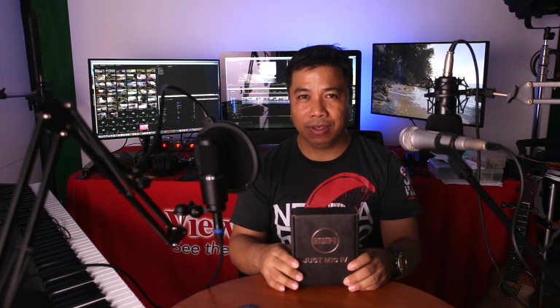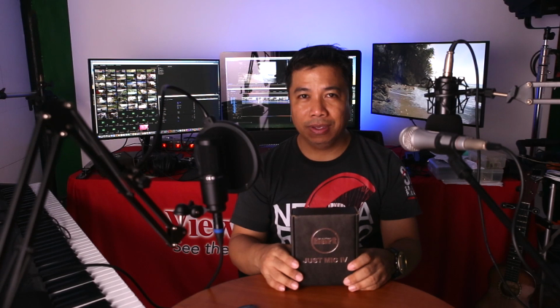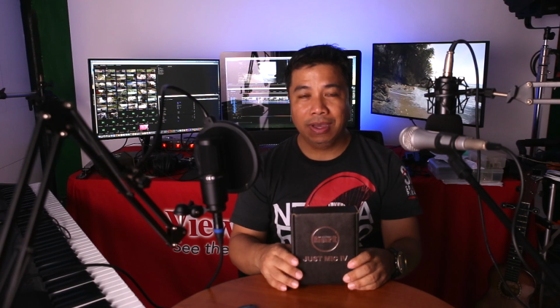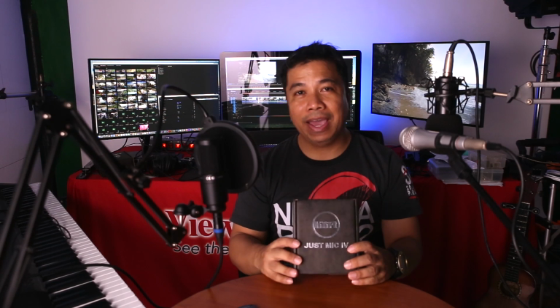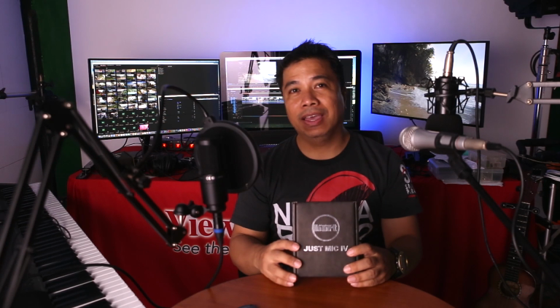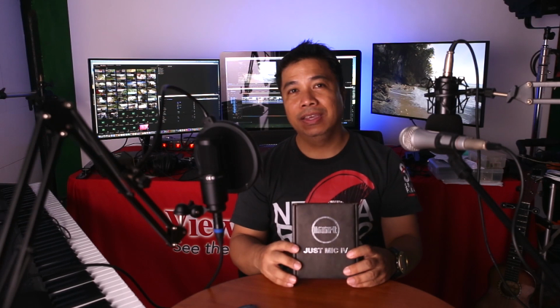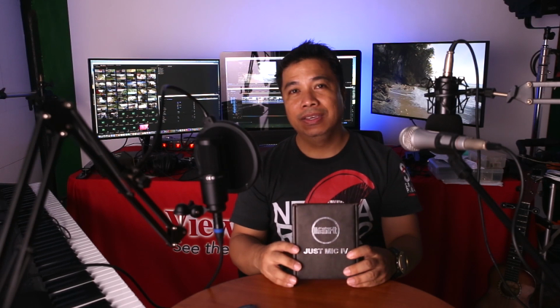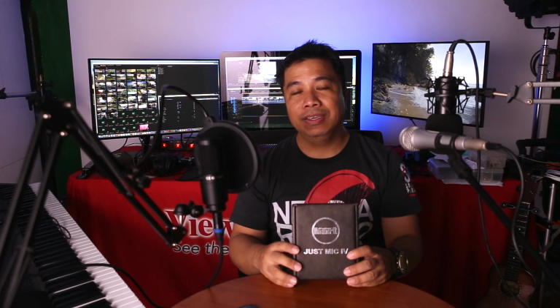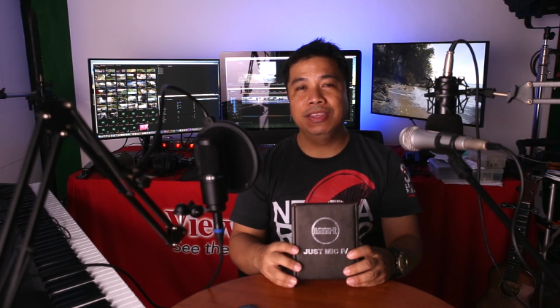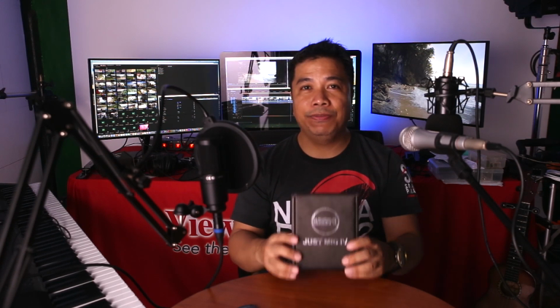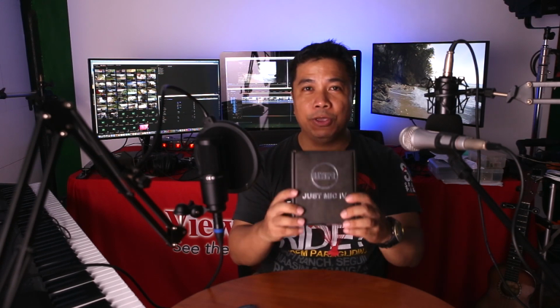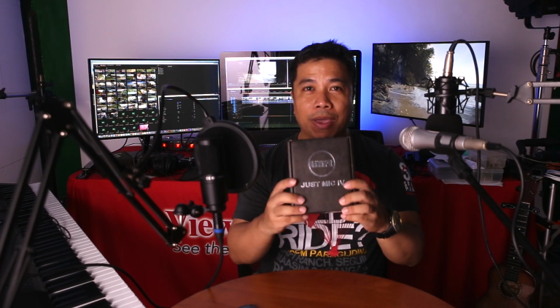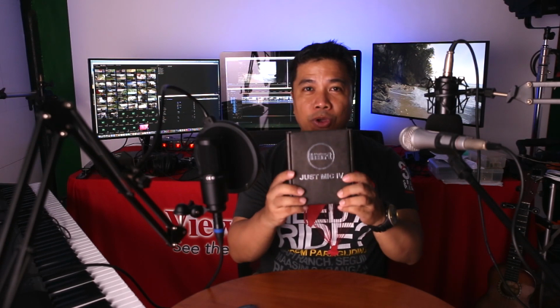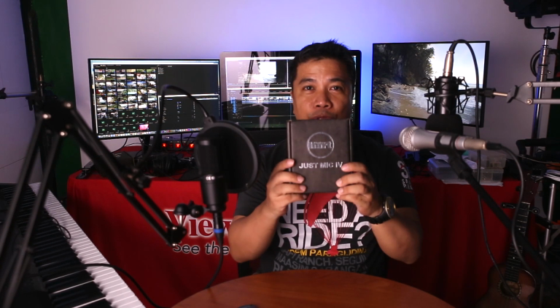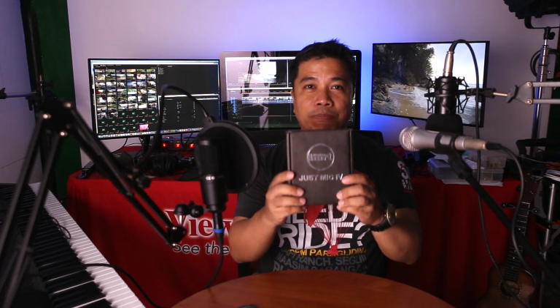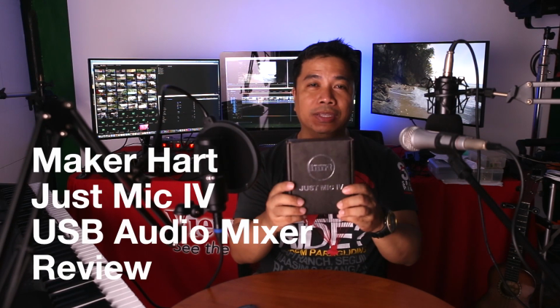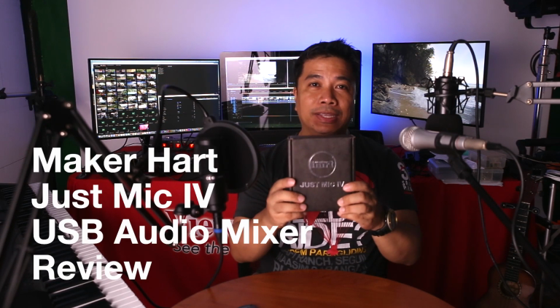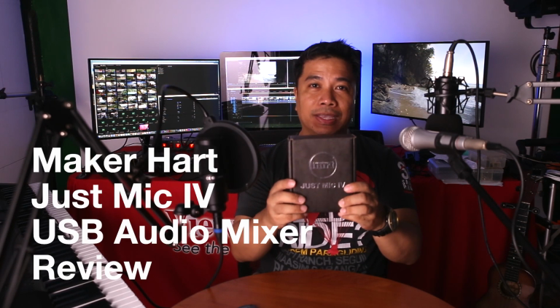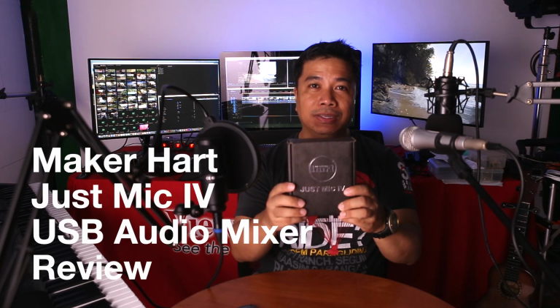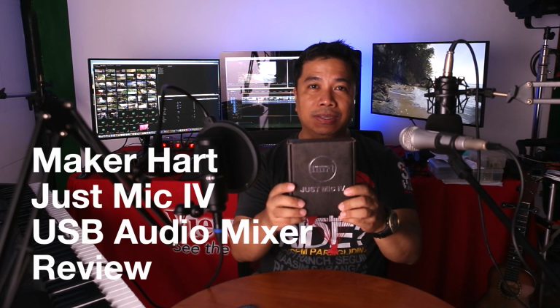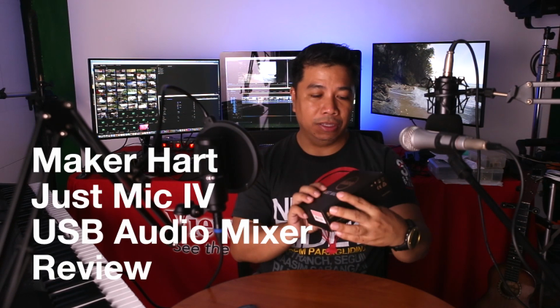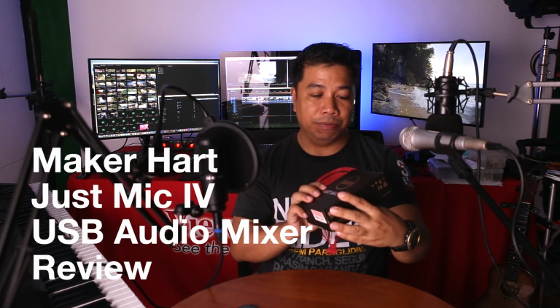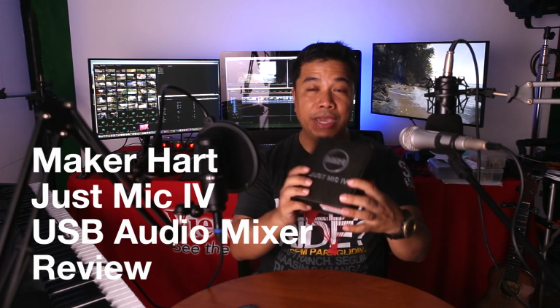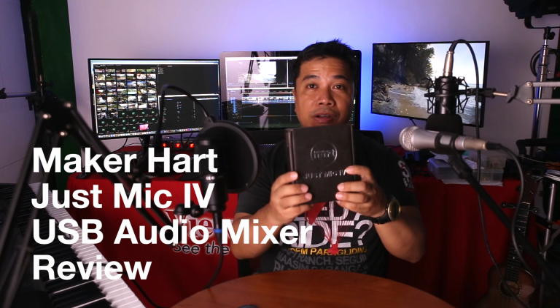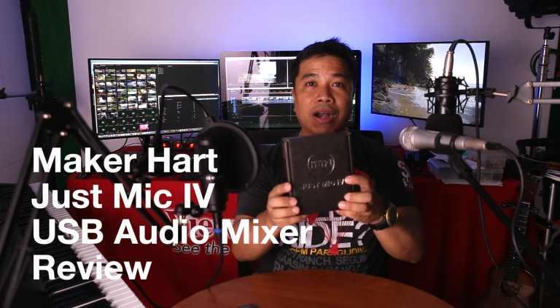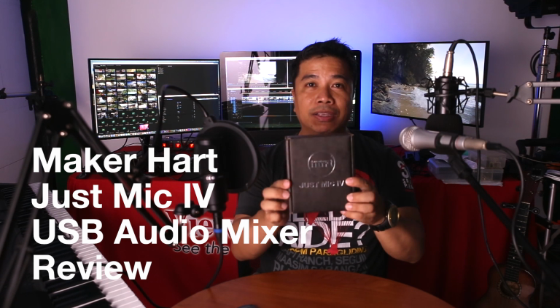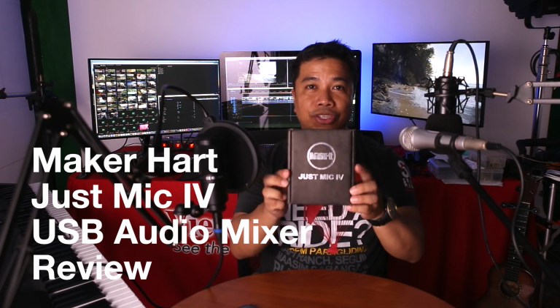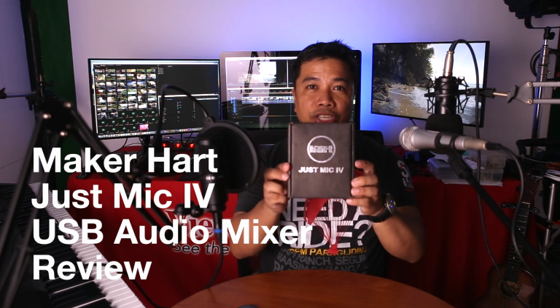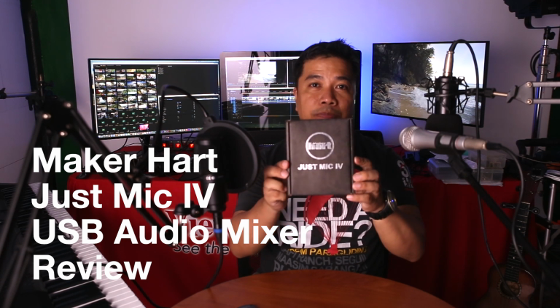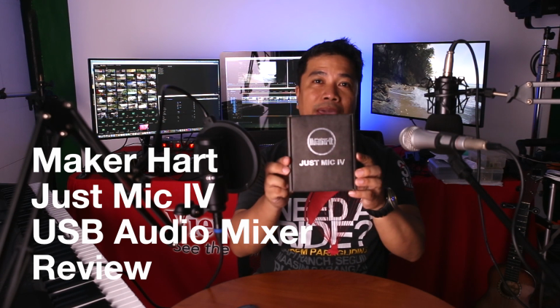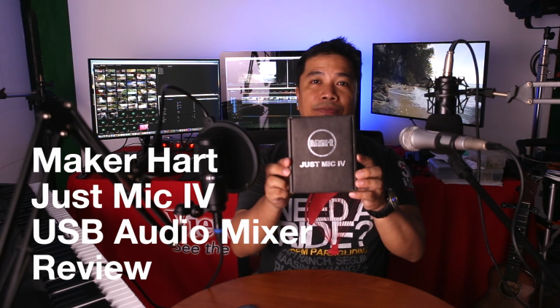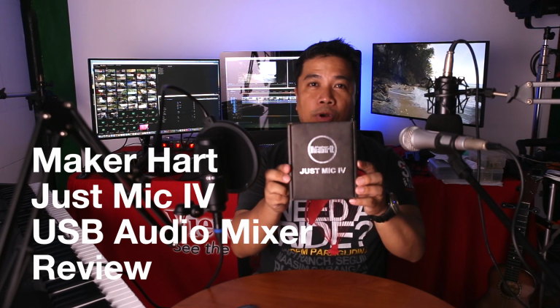Hi! In this video, I'm going to unbox and test the Maker Heart Just Mic 4.